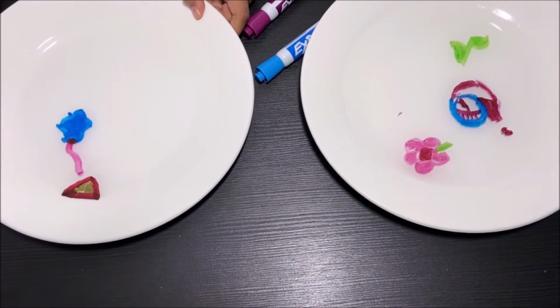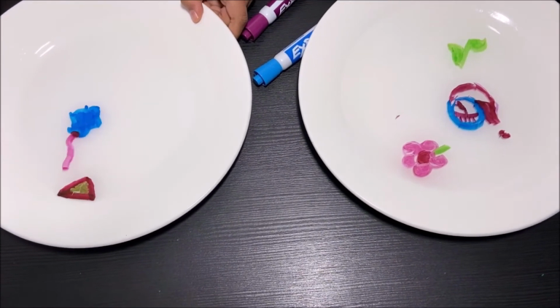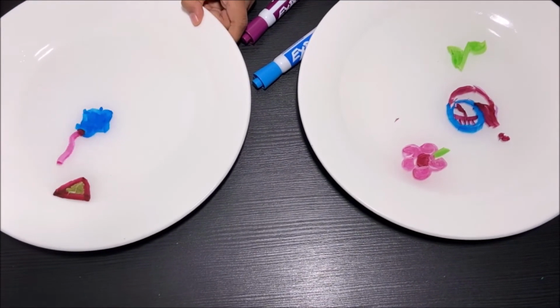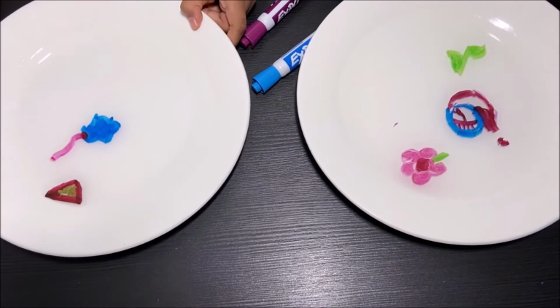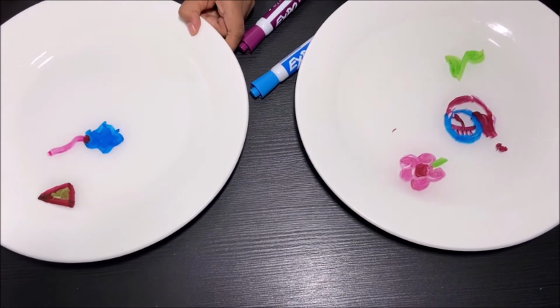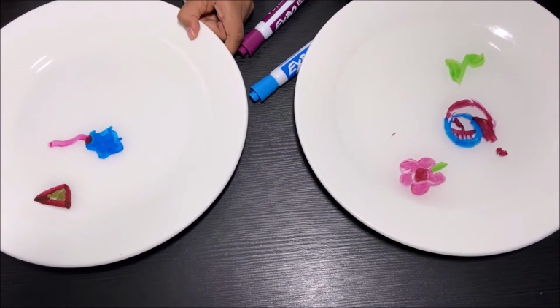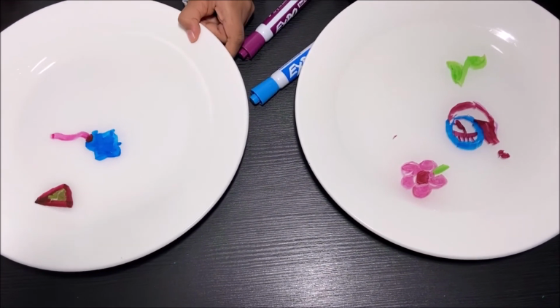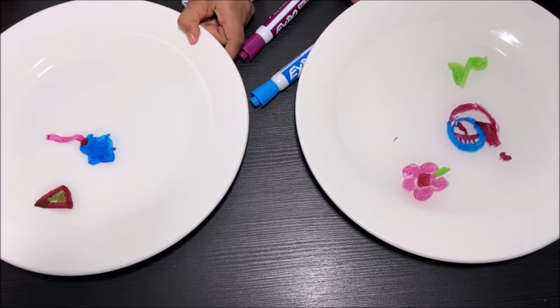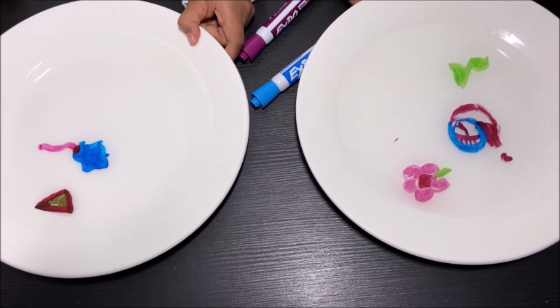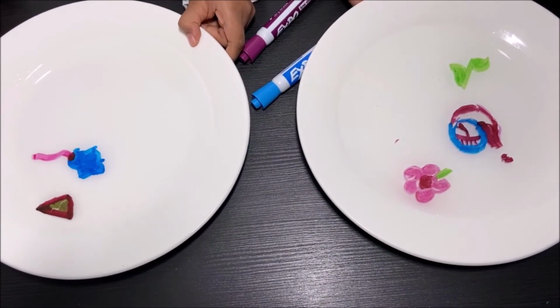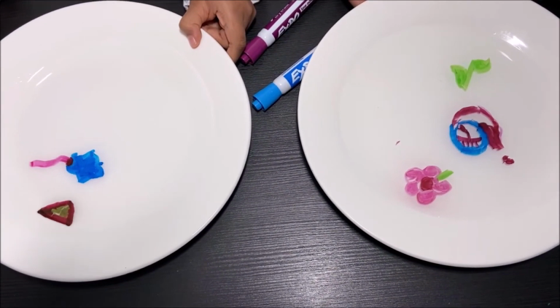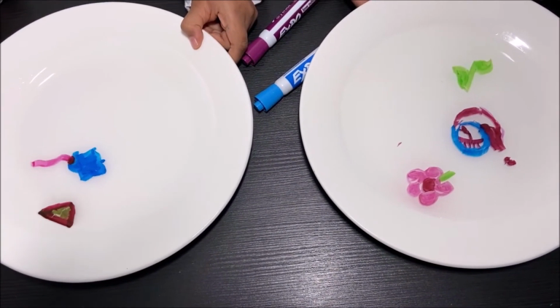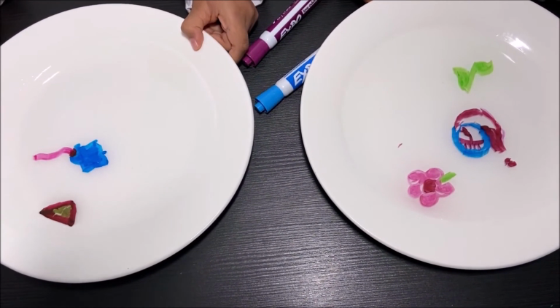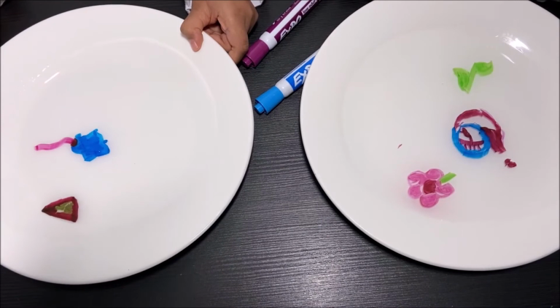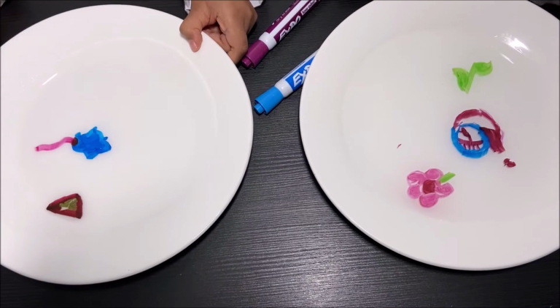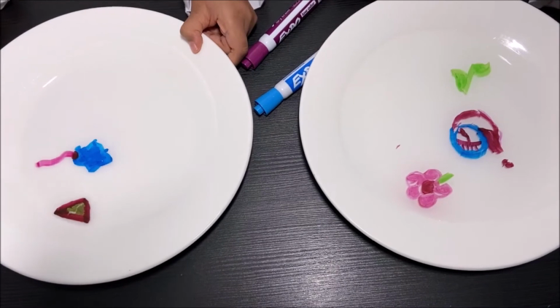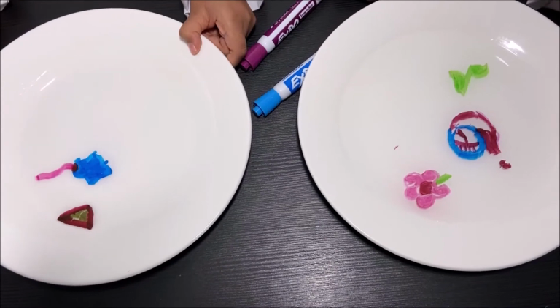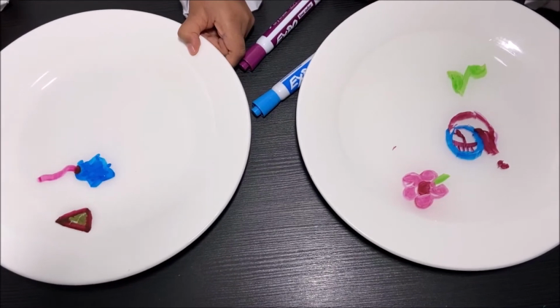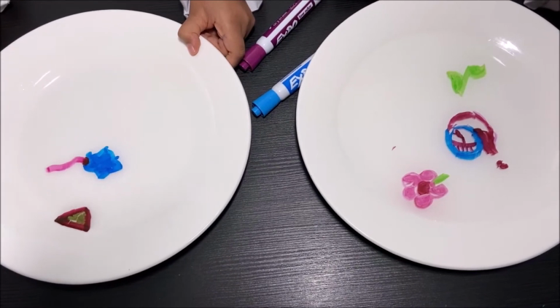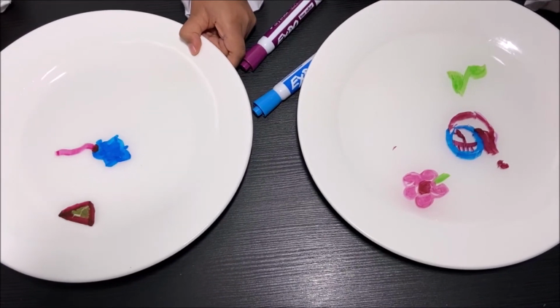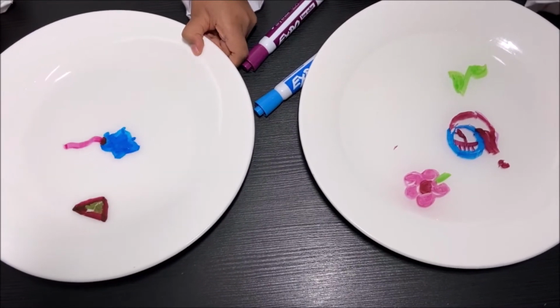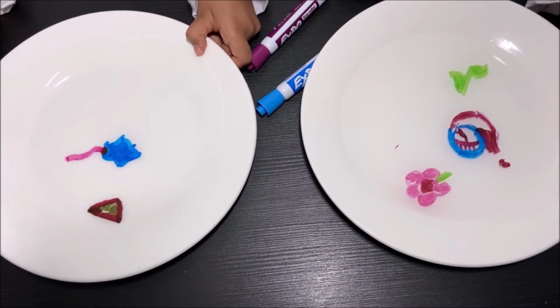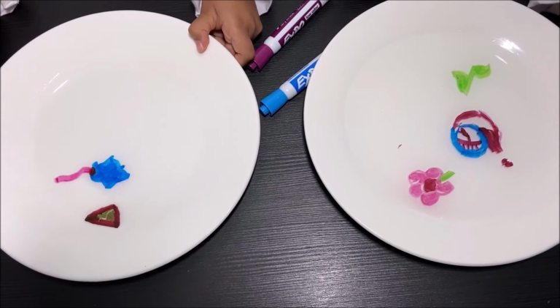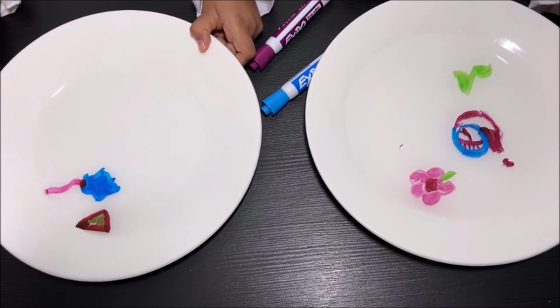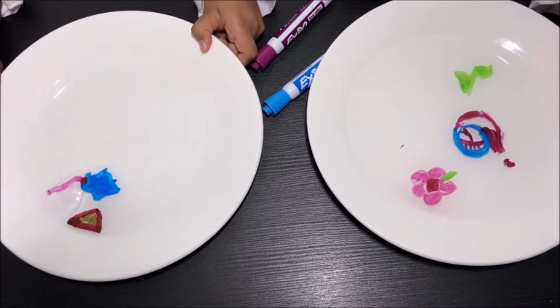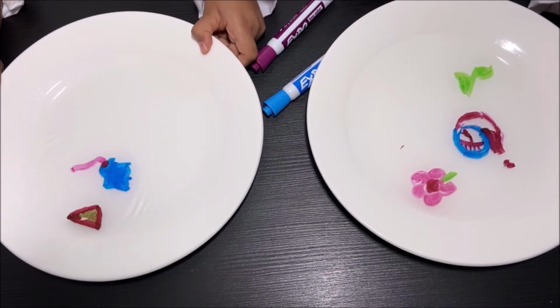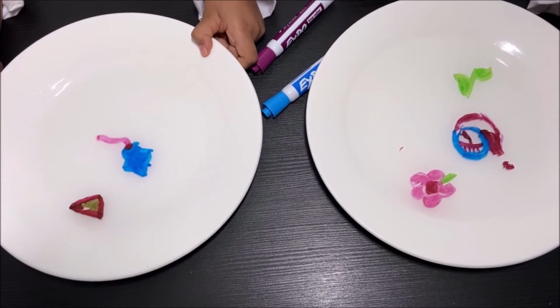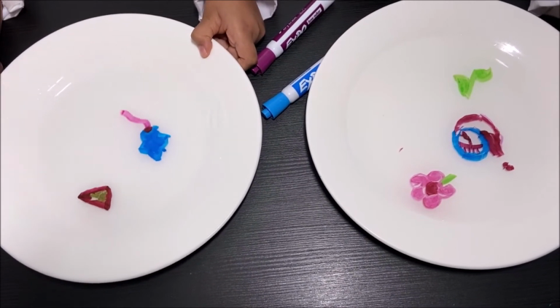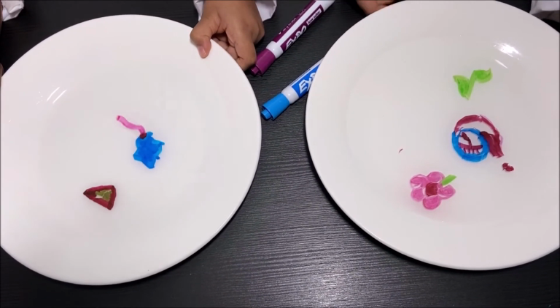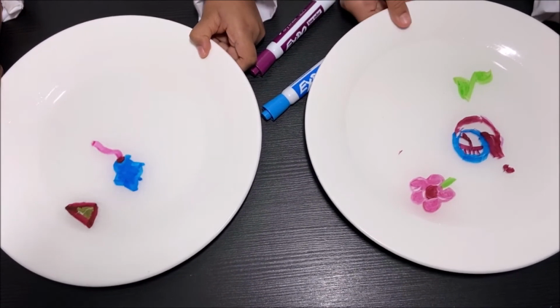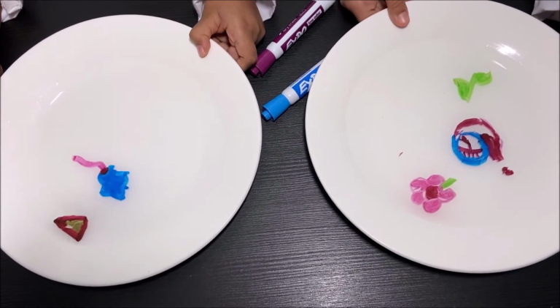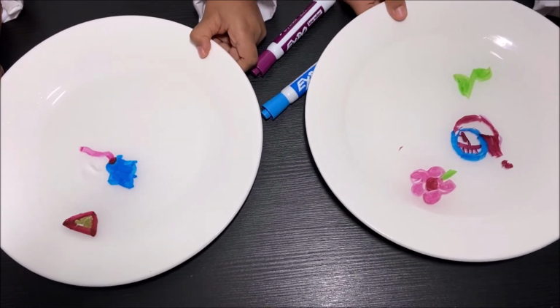But it's coming back to life. Yay, it came back to life. I will come back to life.